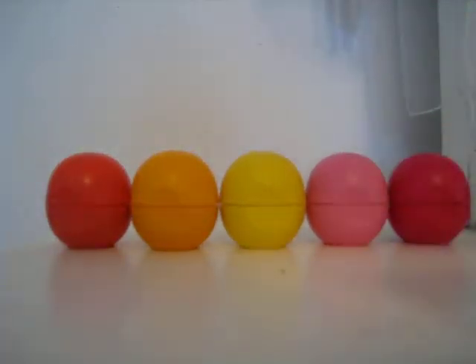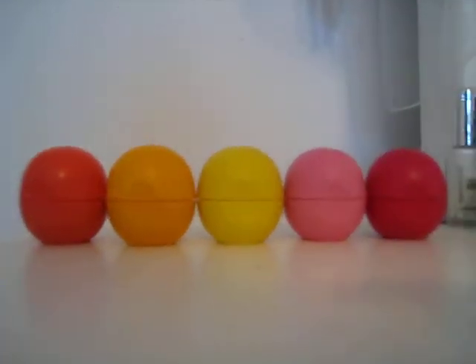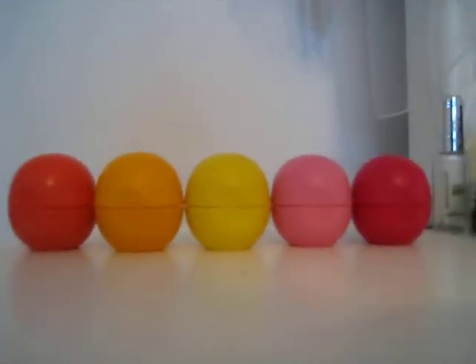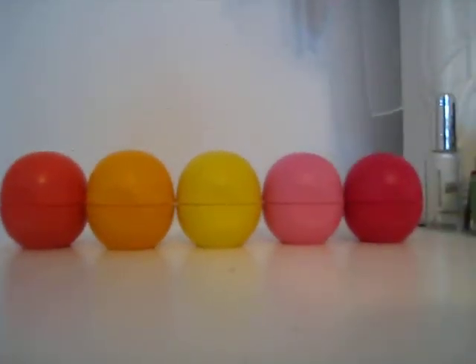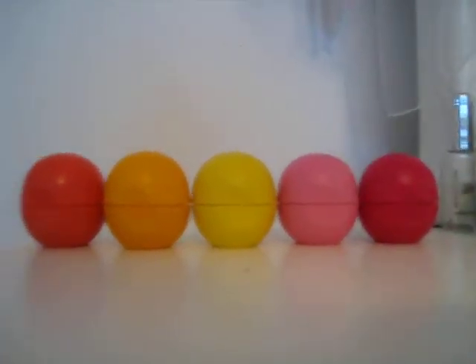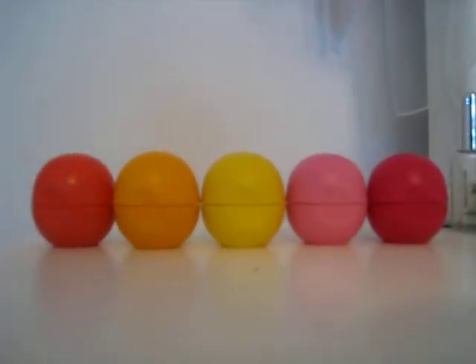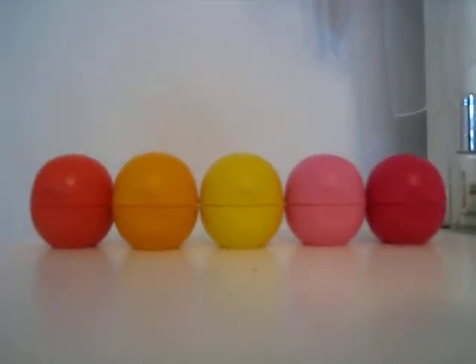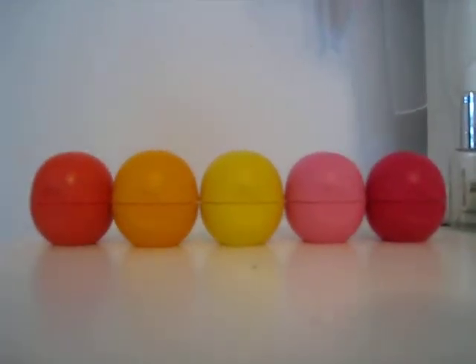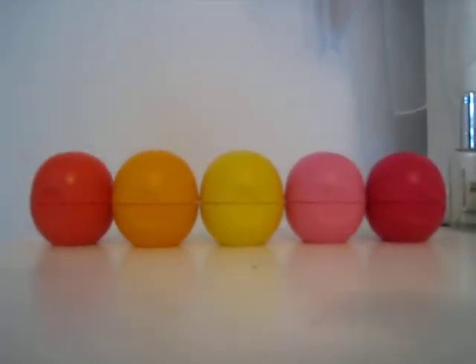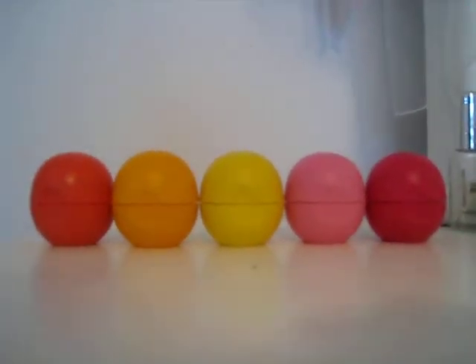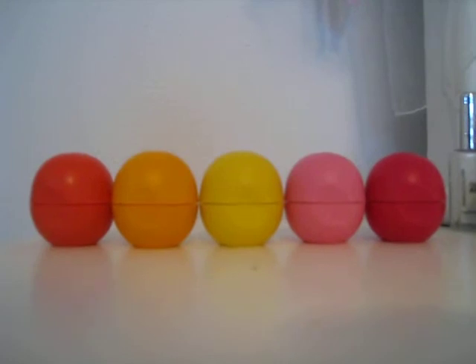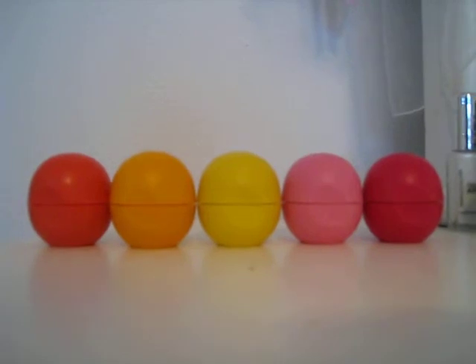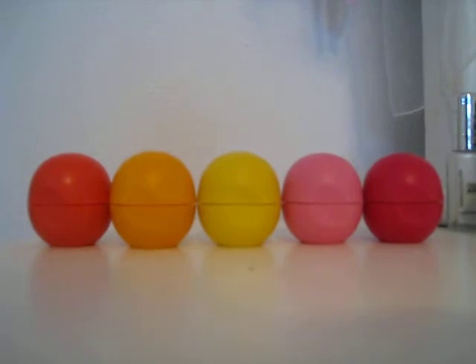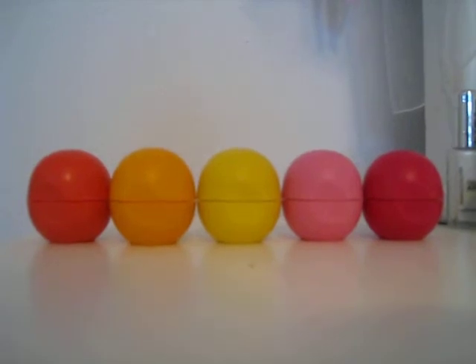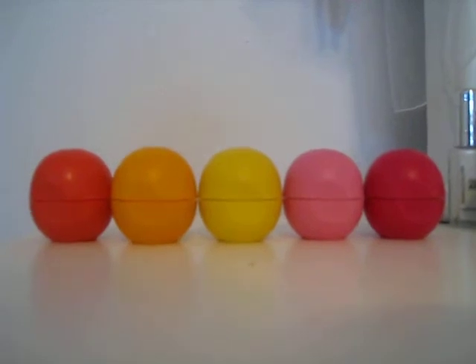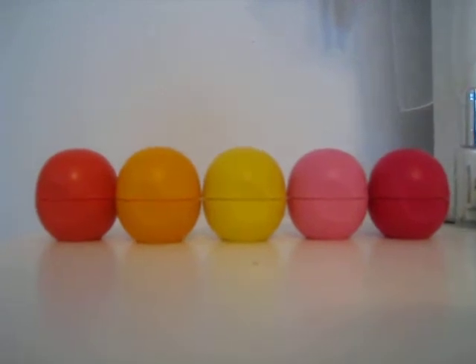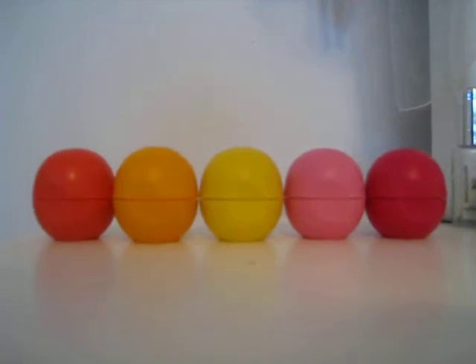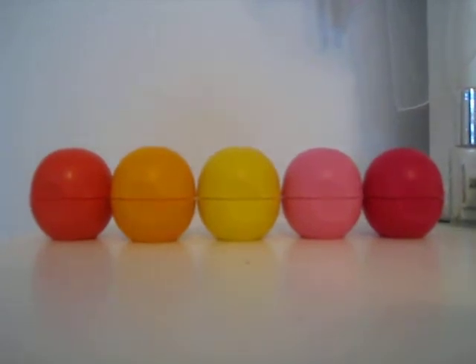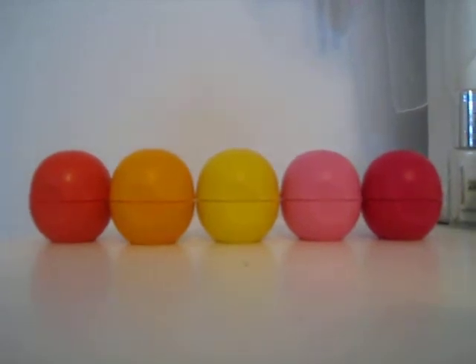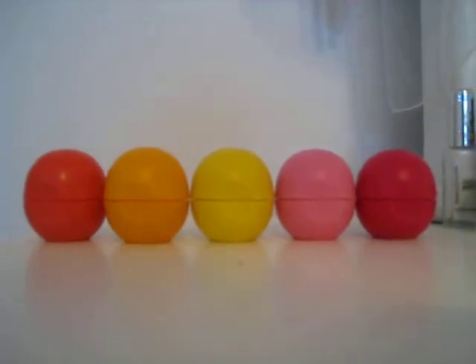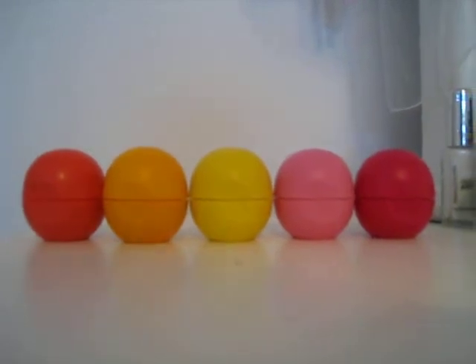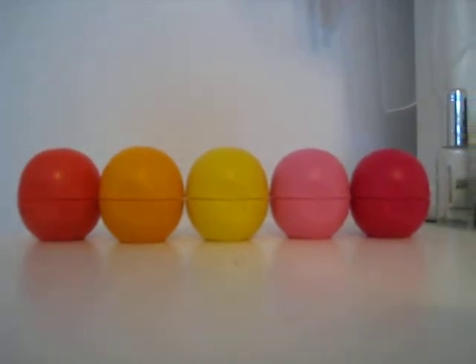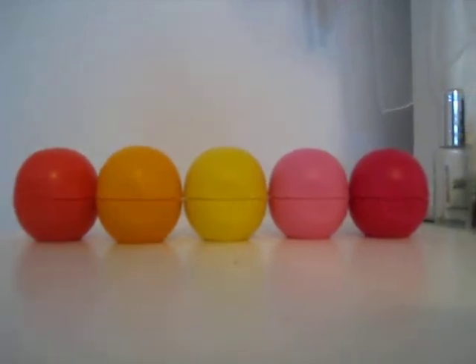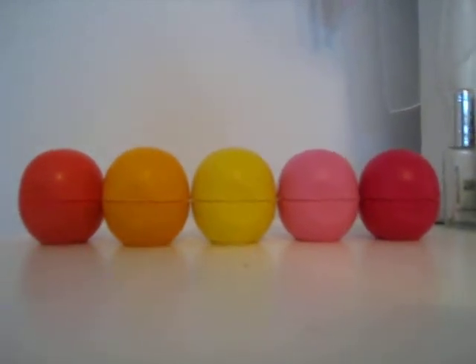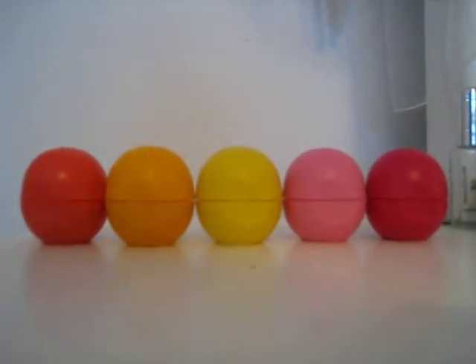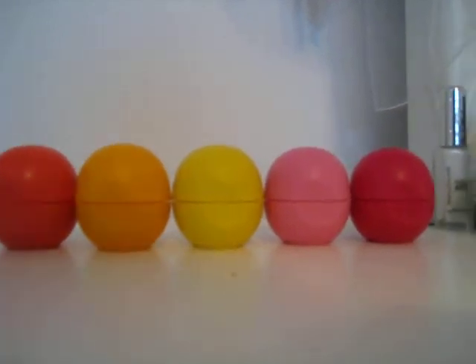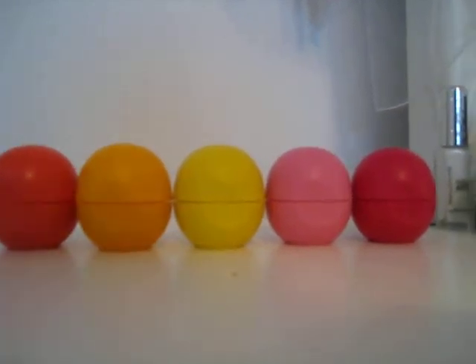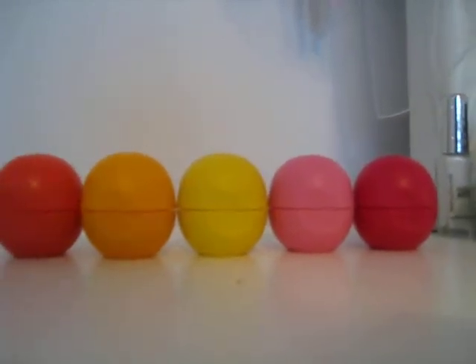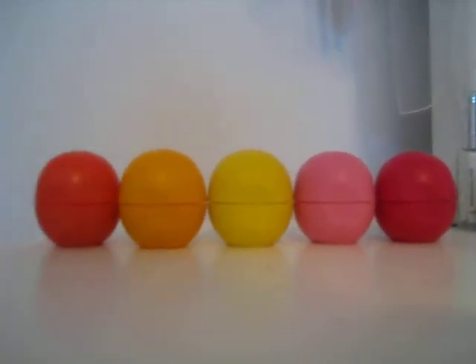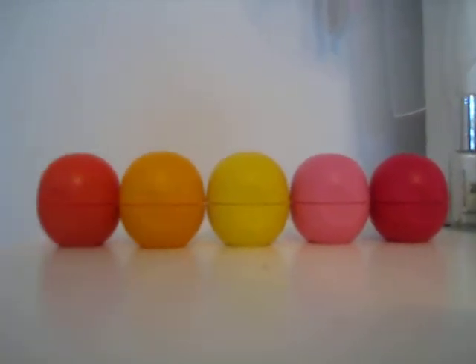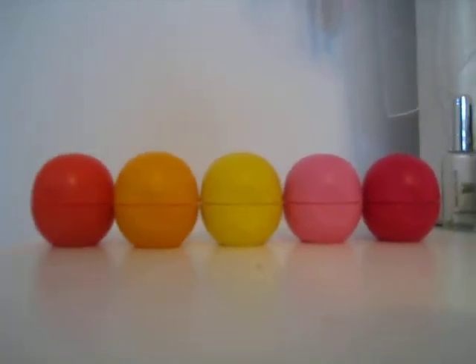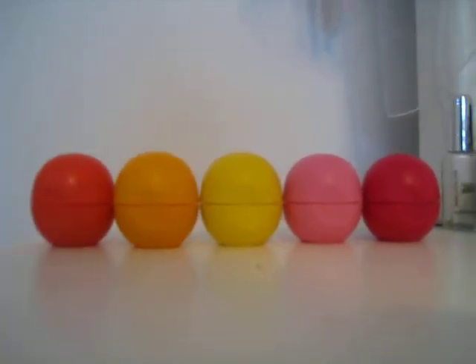So yeah guys, that is my whole EOS lip balm collection and I hope you guys enjoyed my video. Thanks for watching.